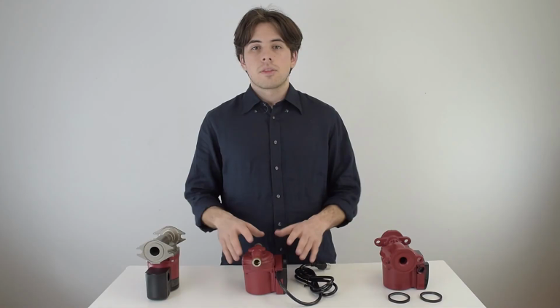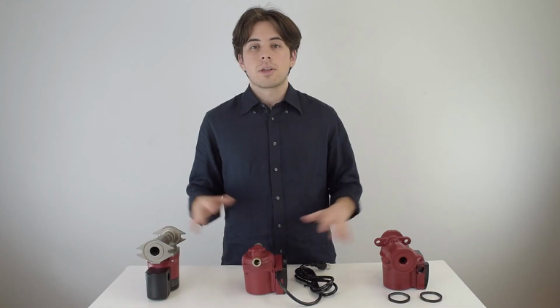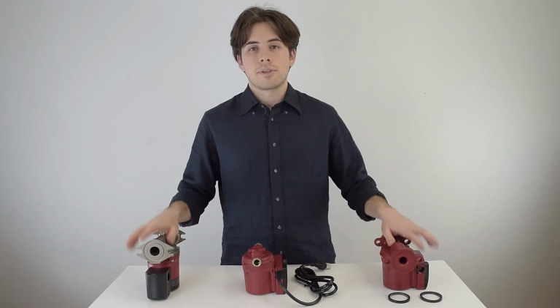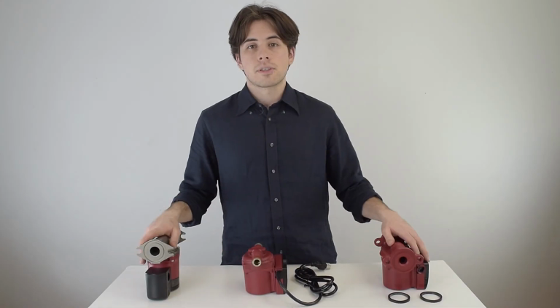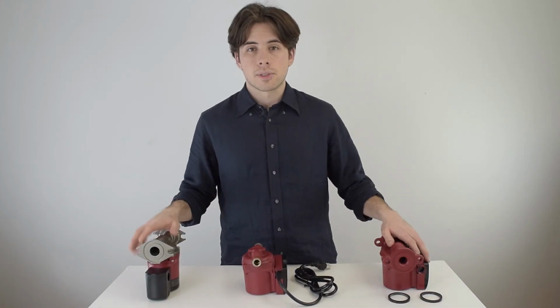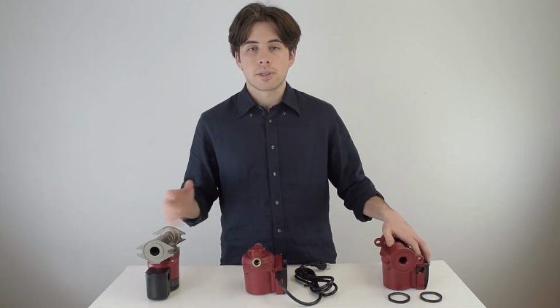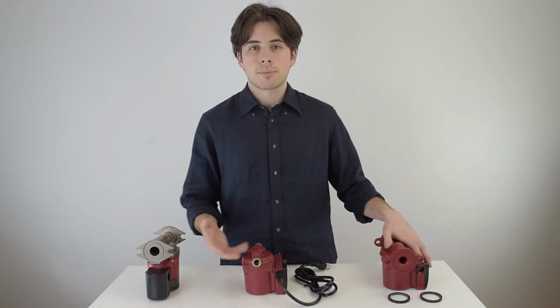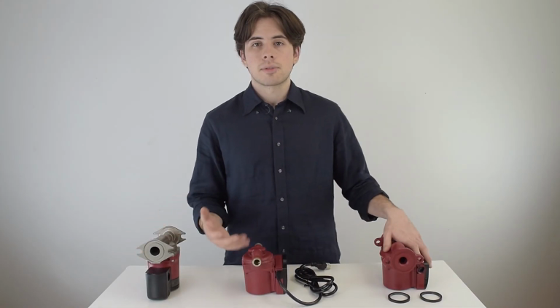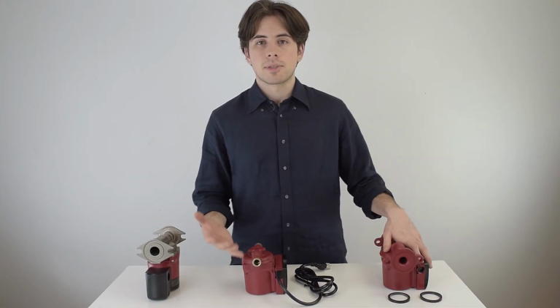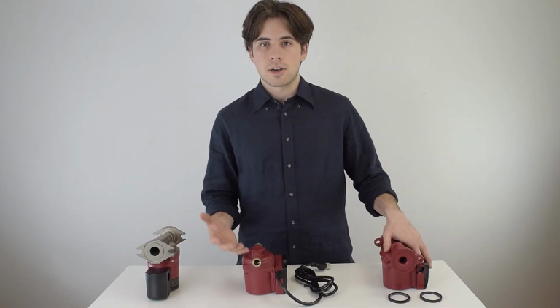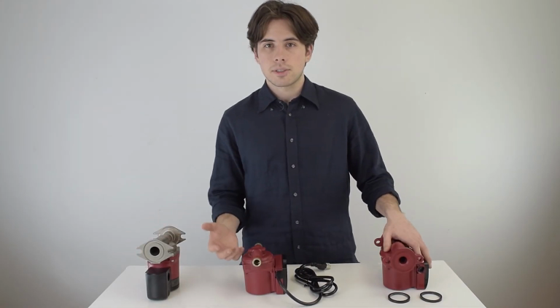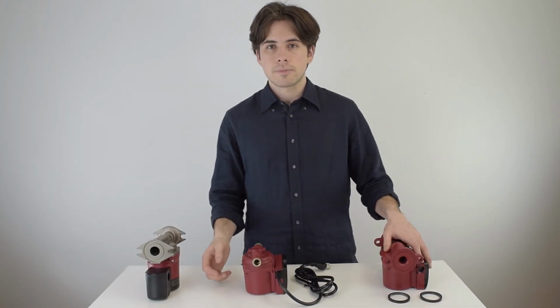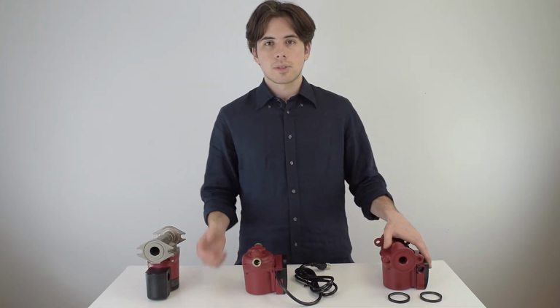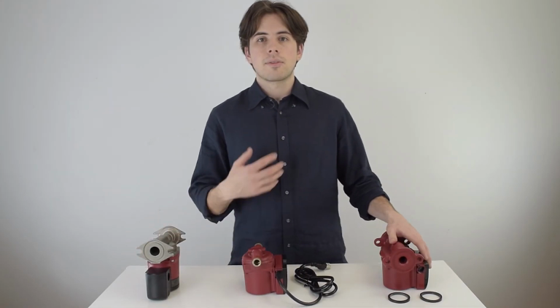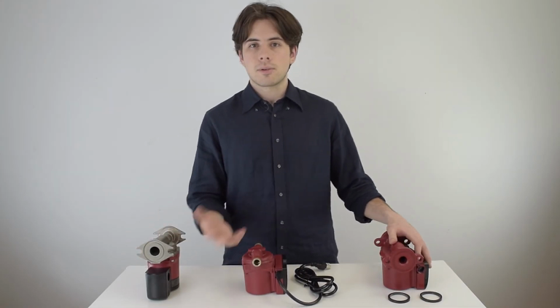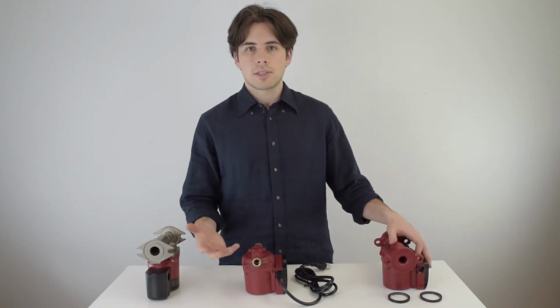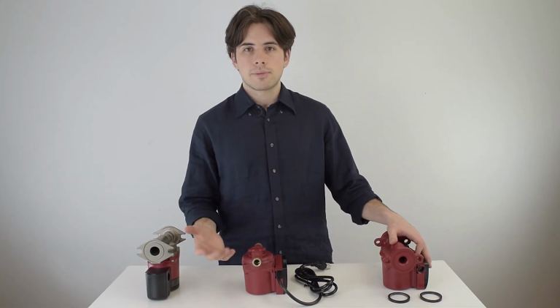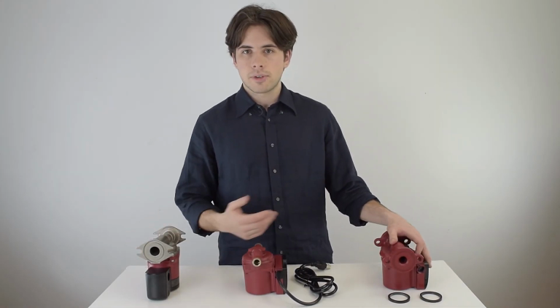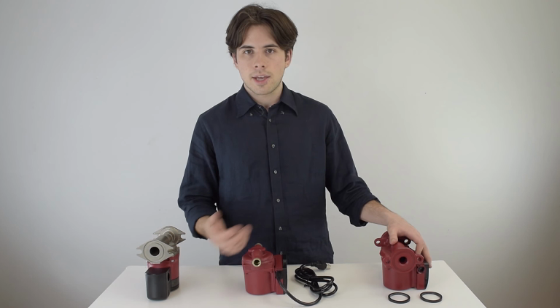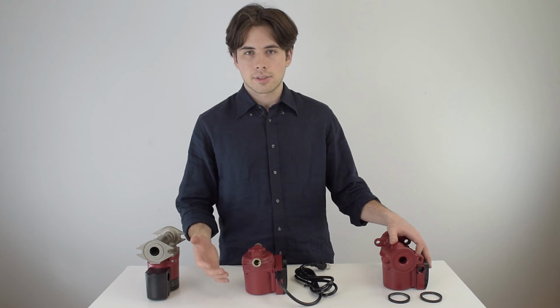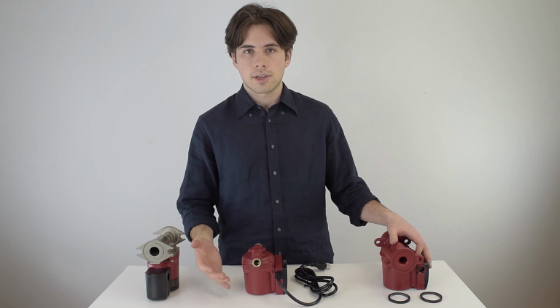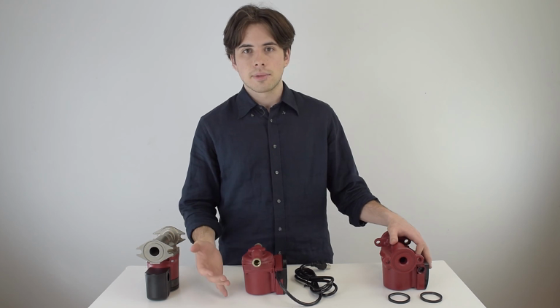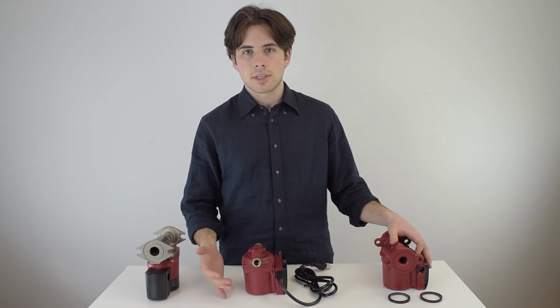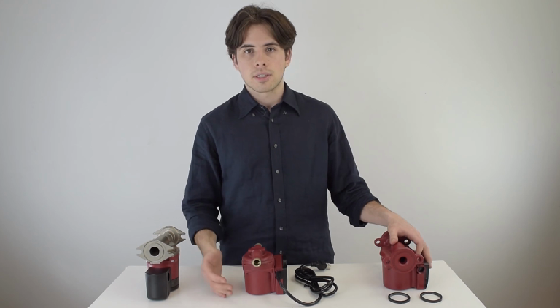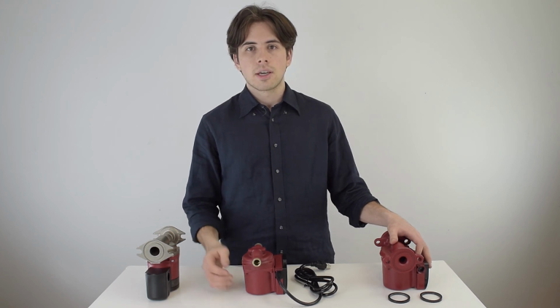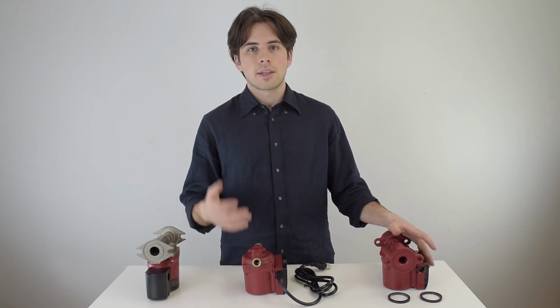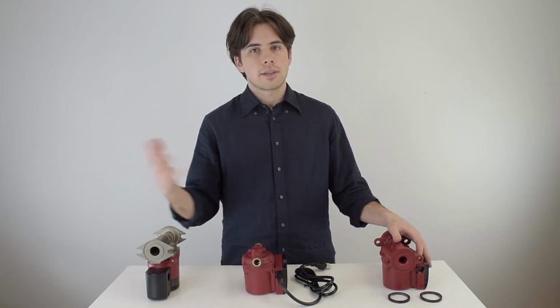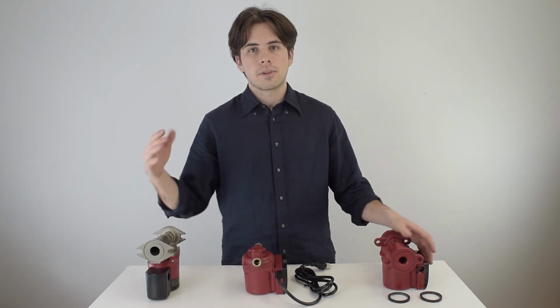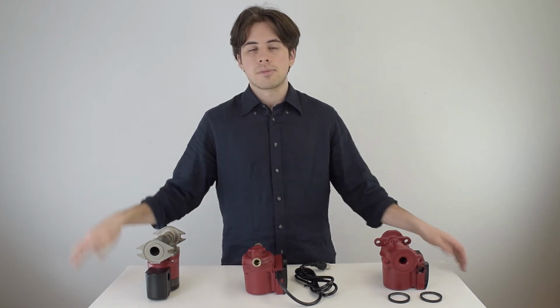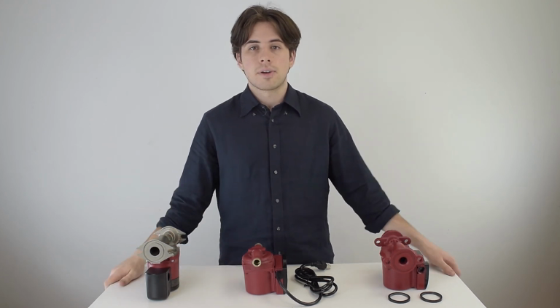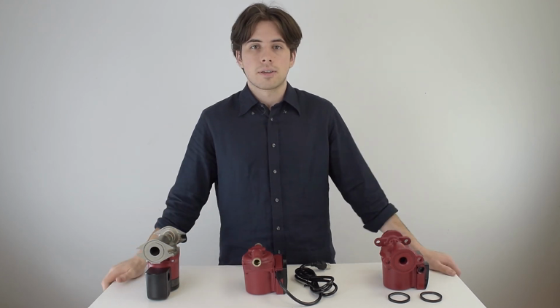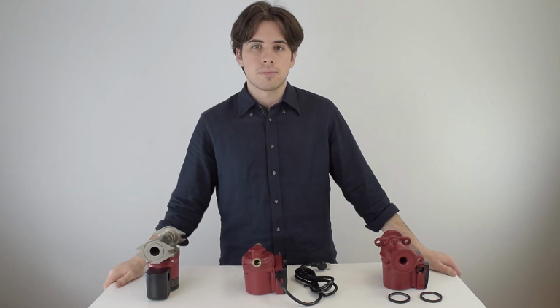The many features of circulator pumps can be daunting, so if you have any questions, feel free to ask us in the comments section. And like the video if you found it helpful.